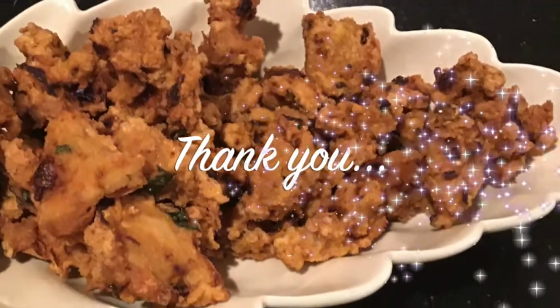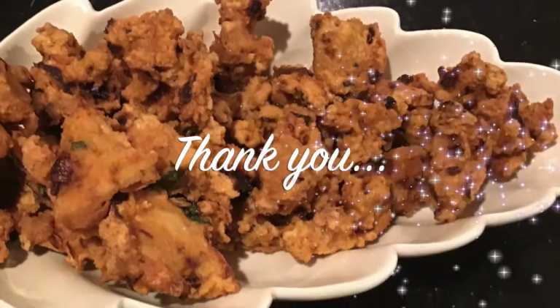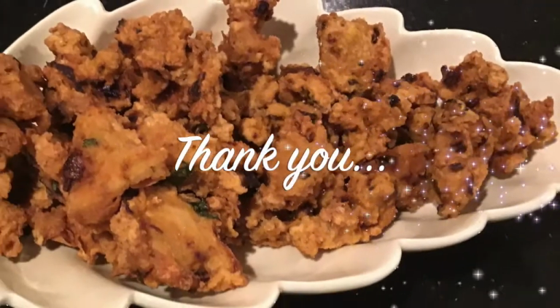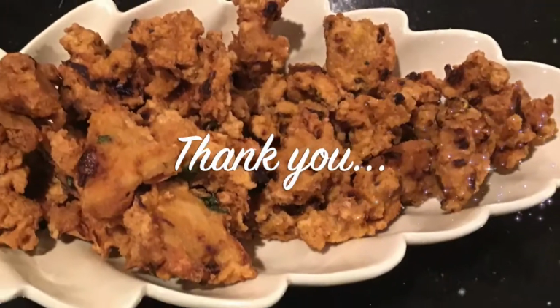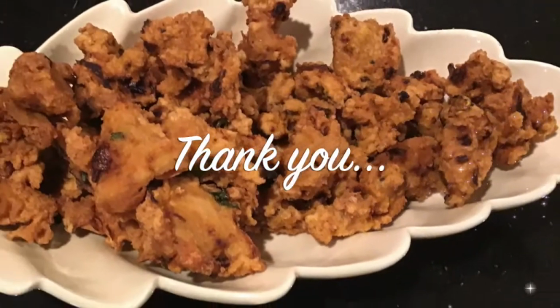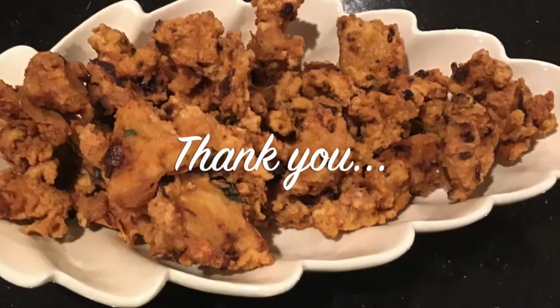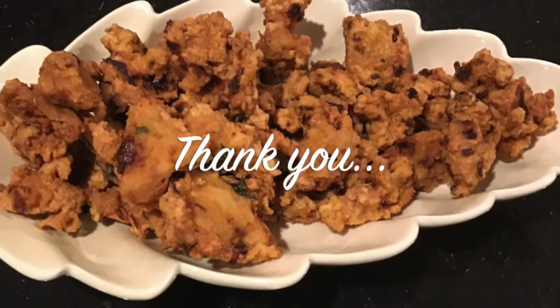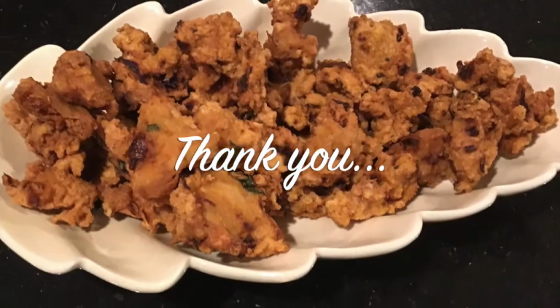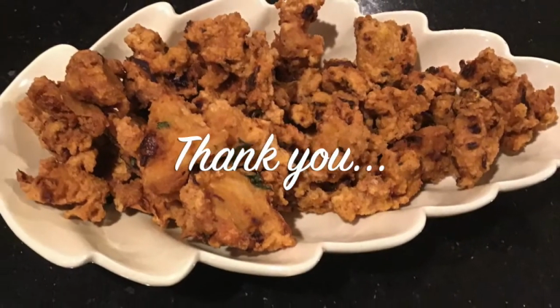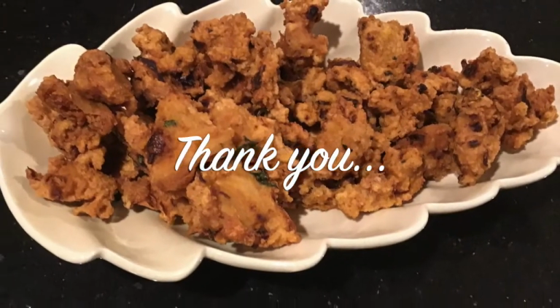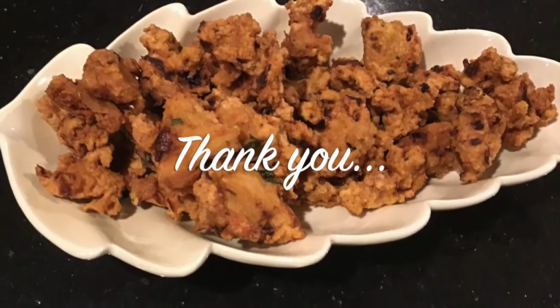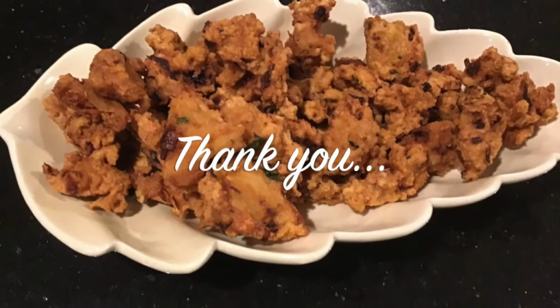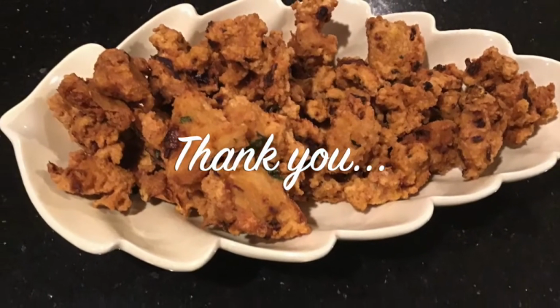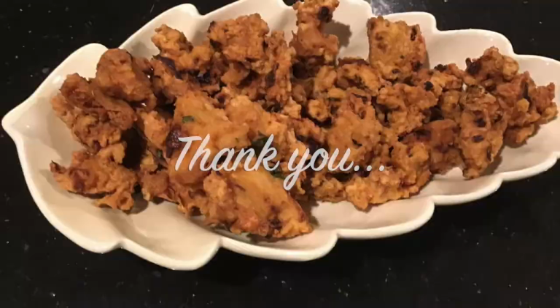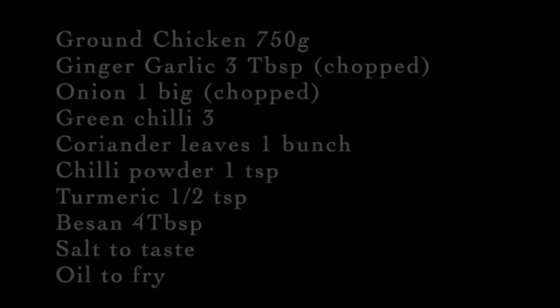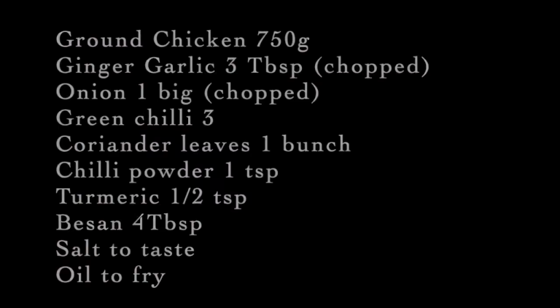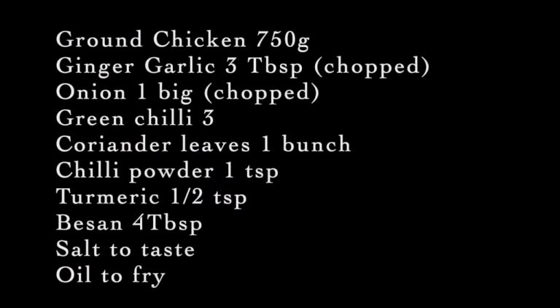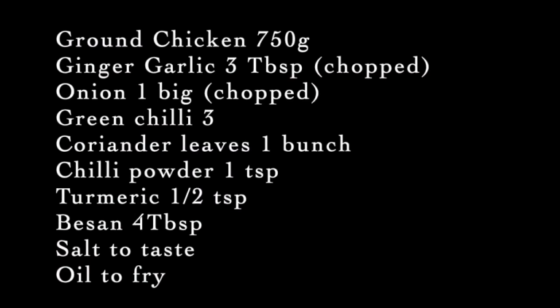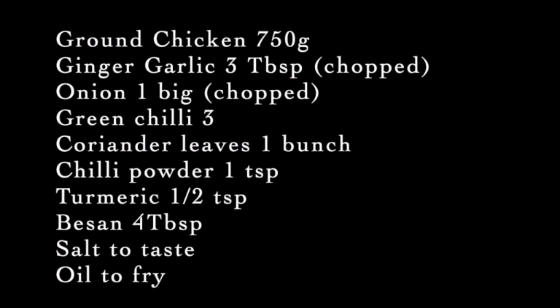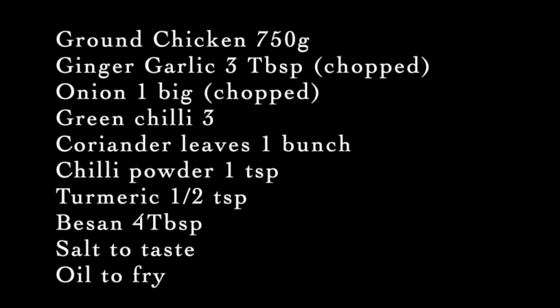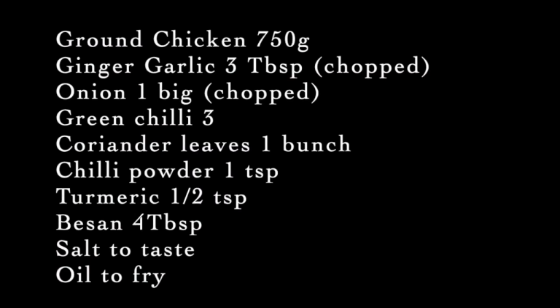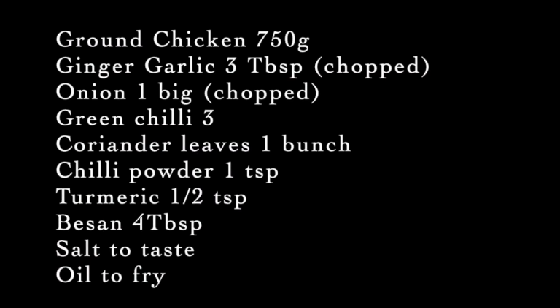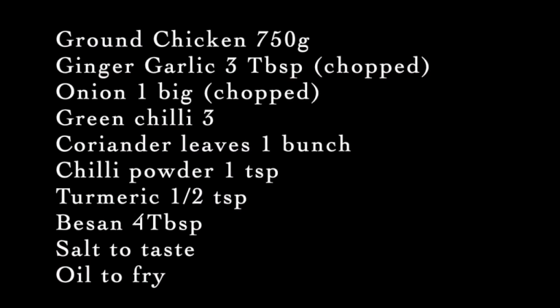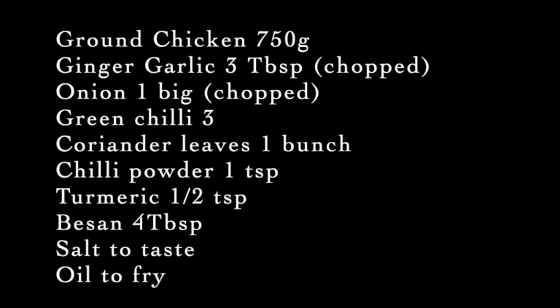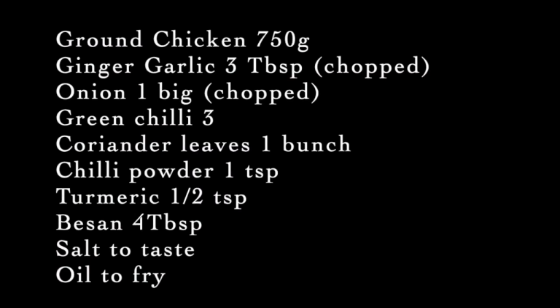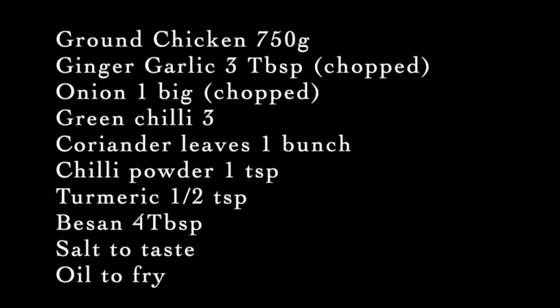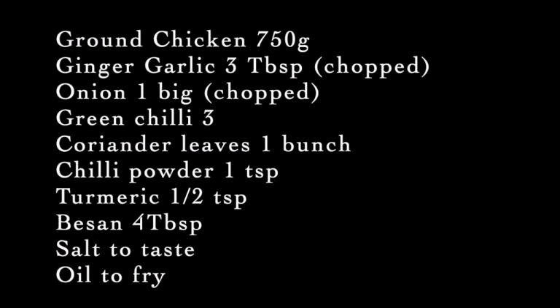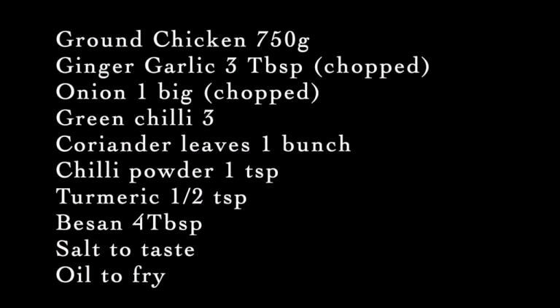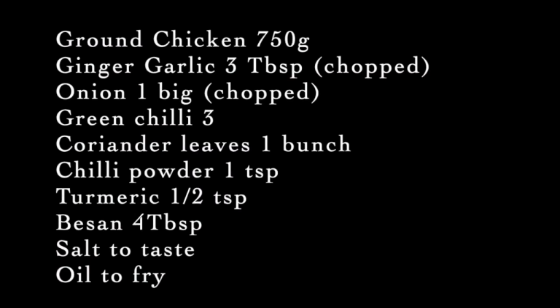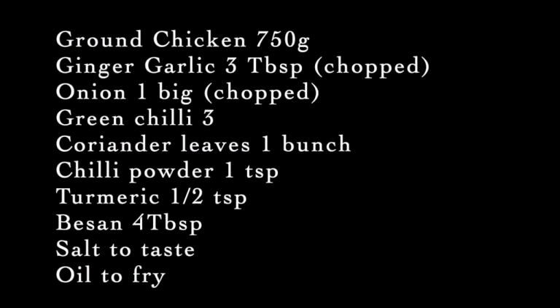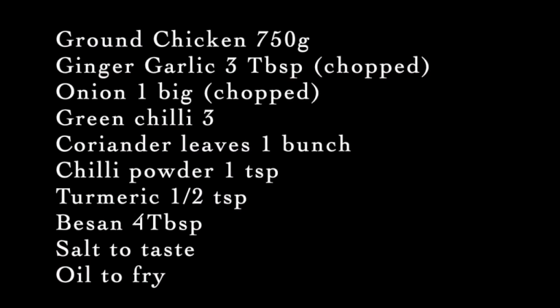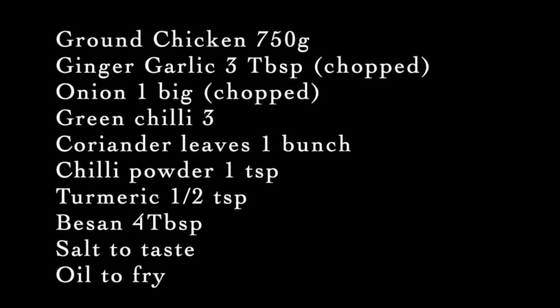Thank you for watching my video. Take care and have a wonderful day. Bye bye!